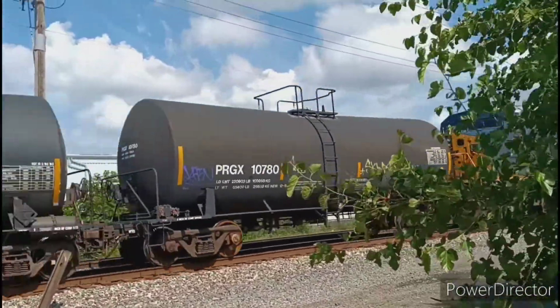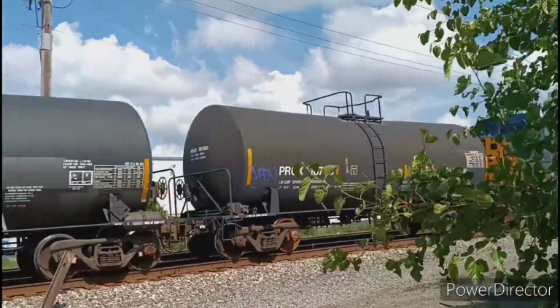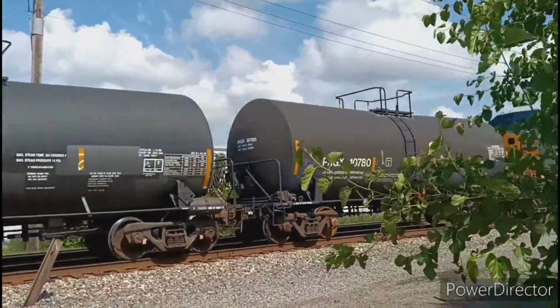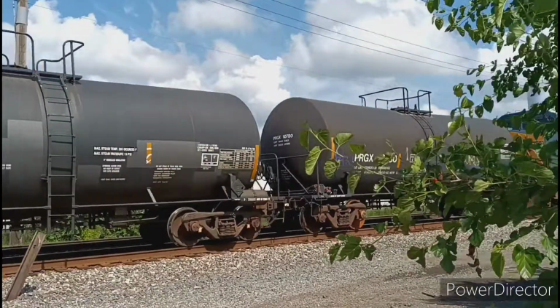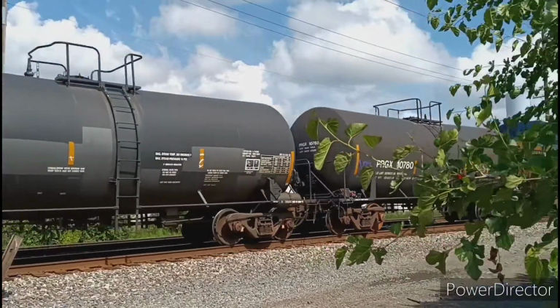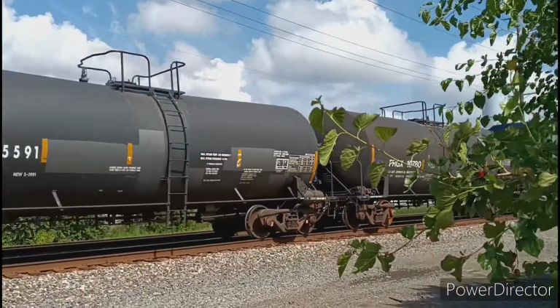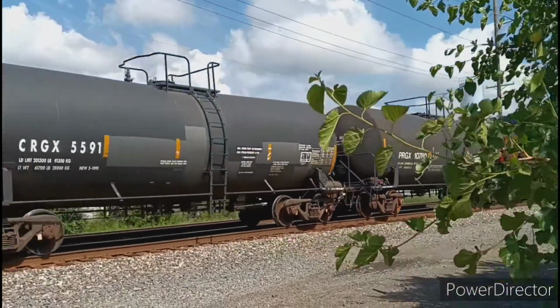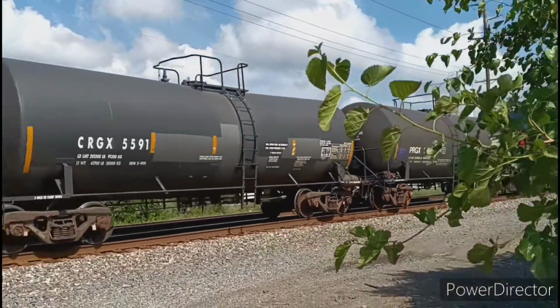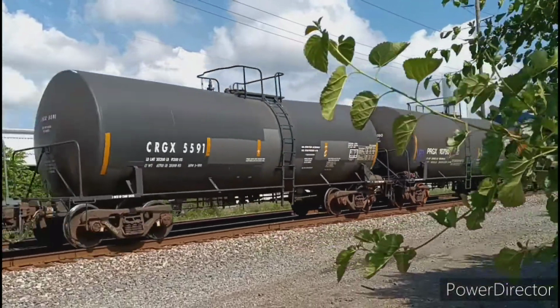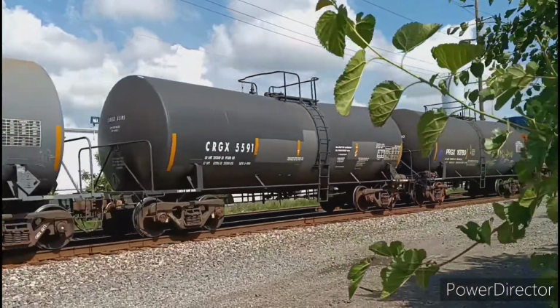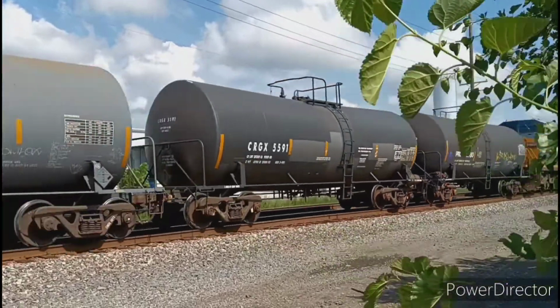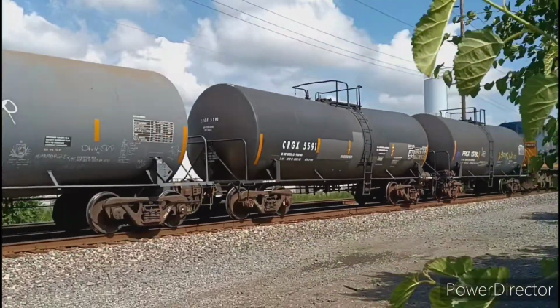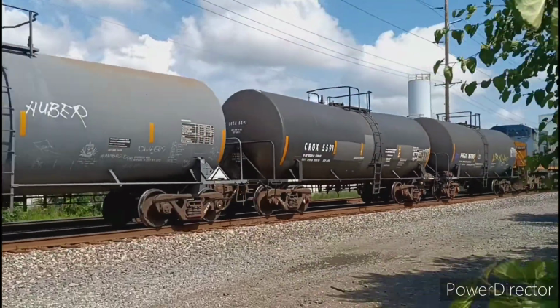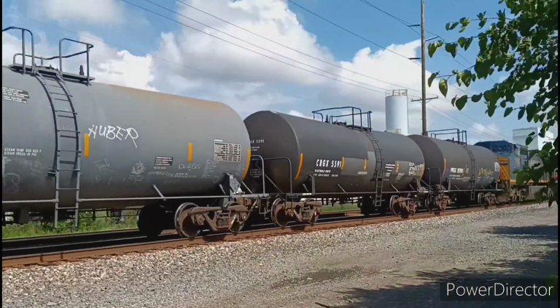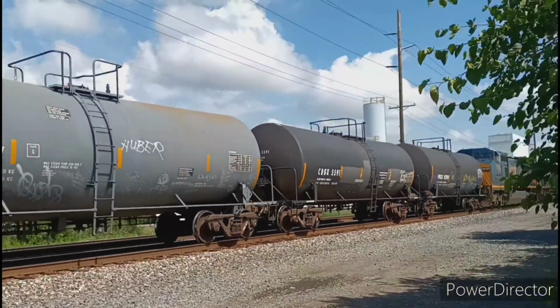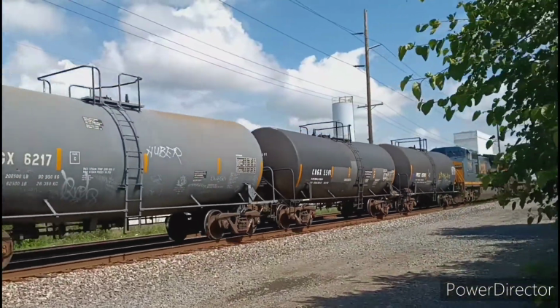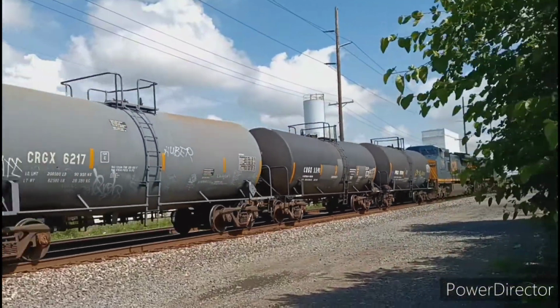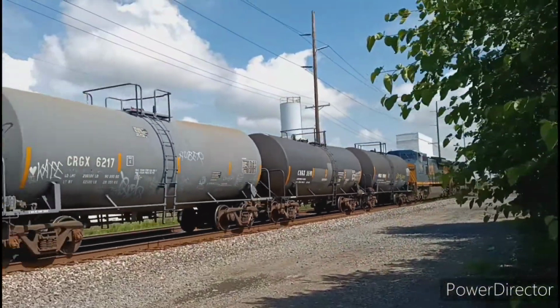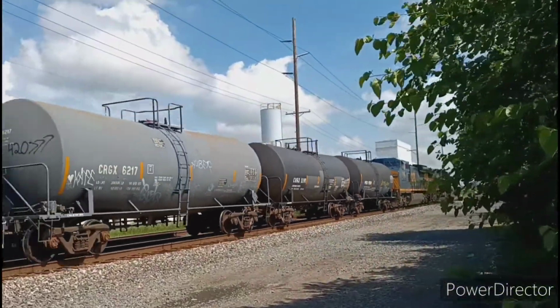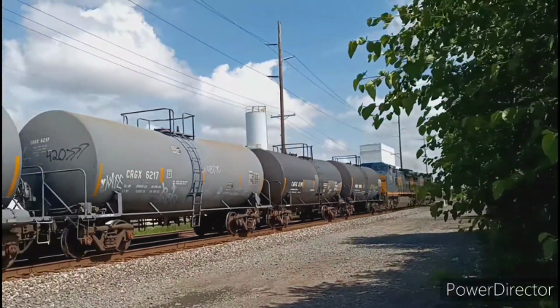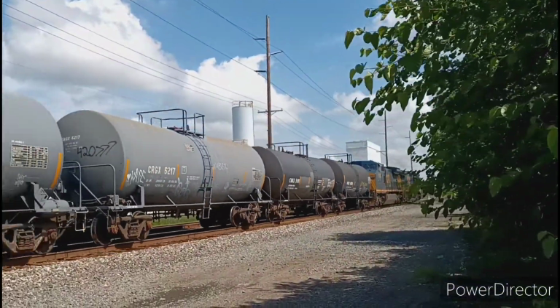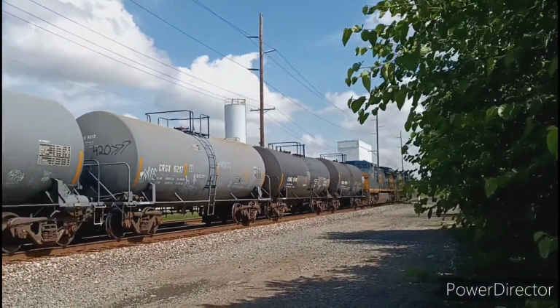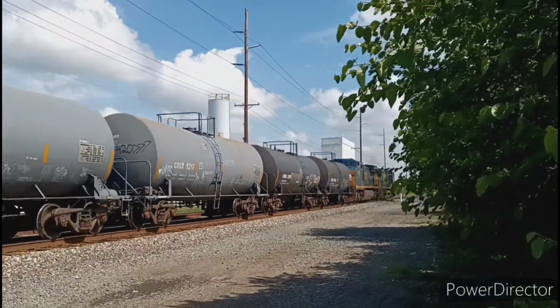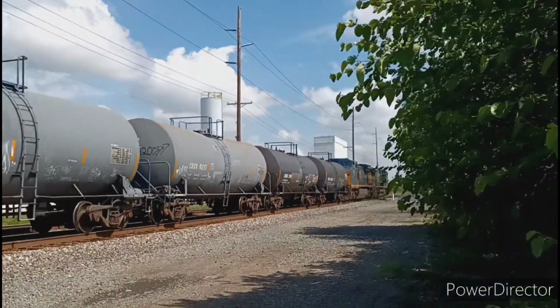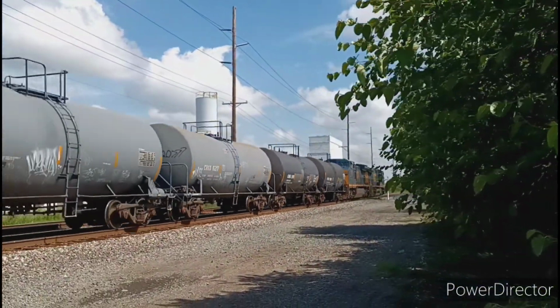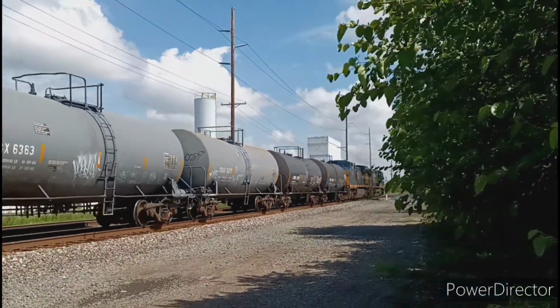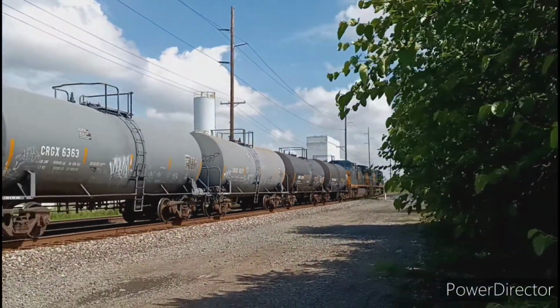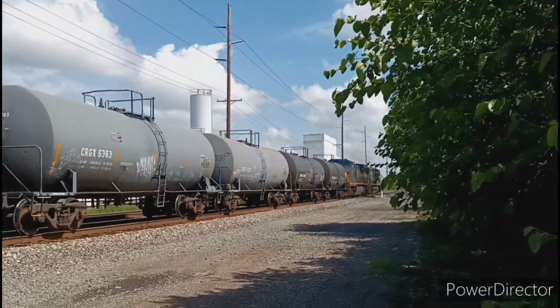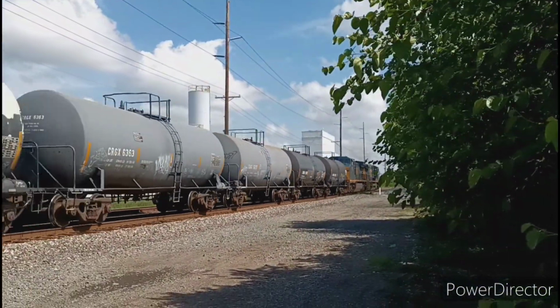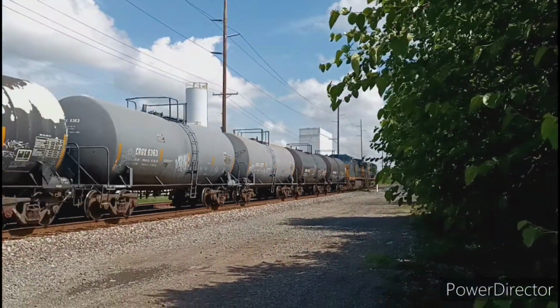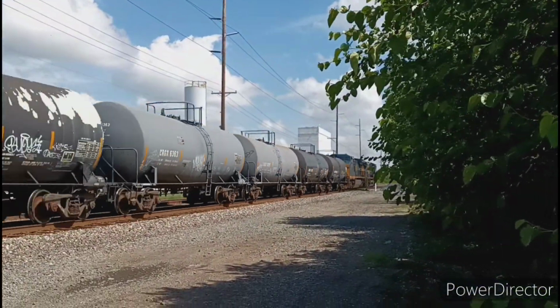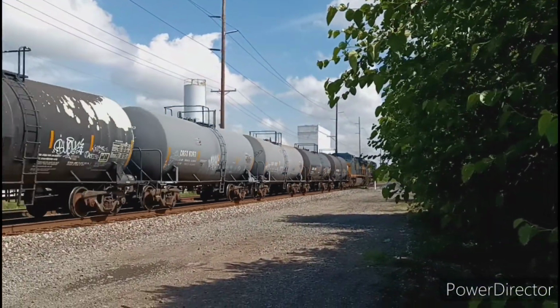Check that one out — a Dash-9 leads, followed by a Dash-8. Awesome.